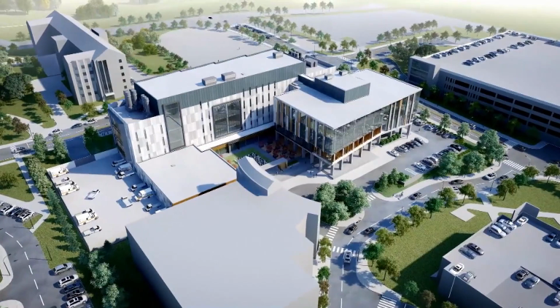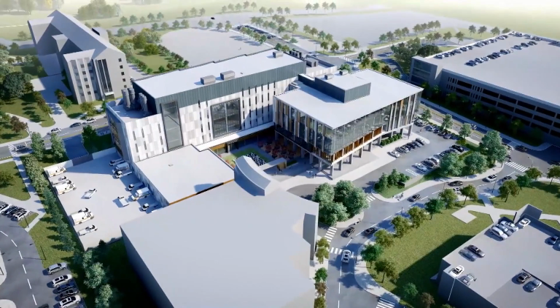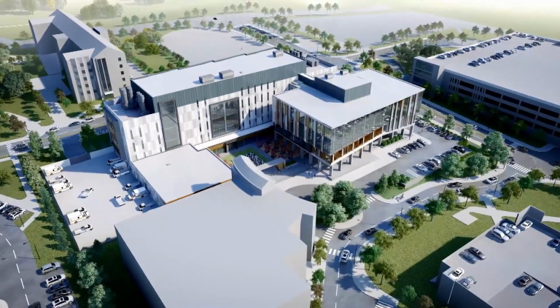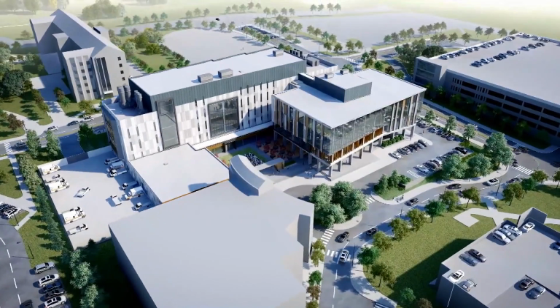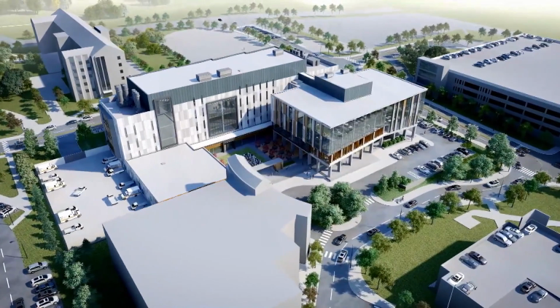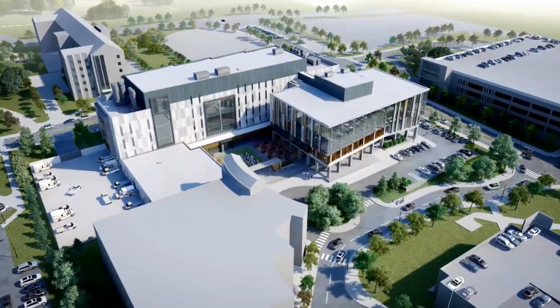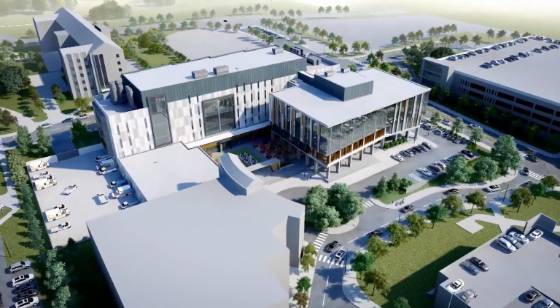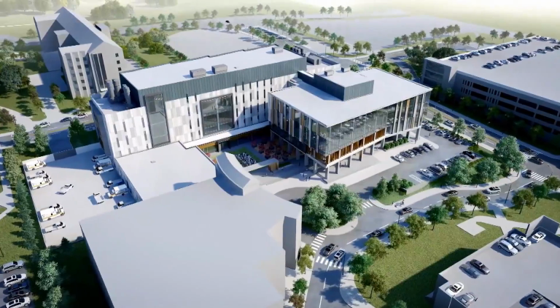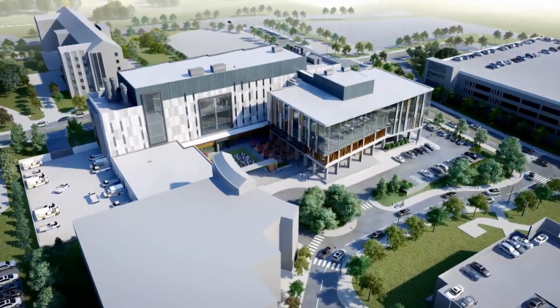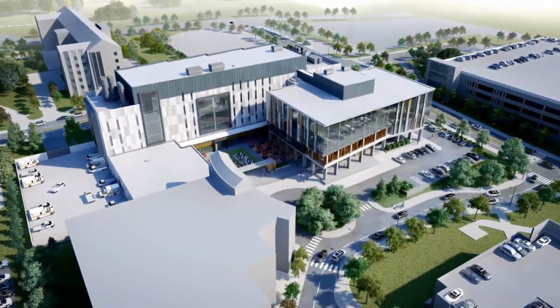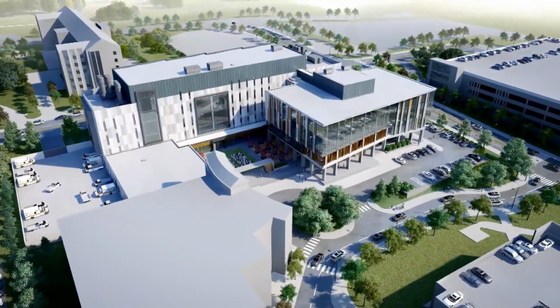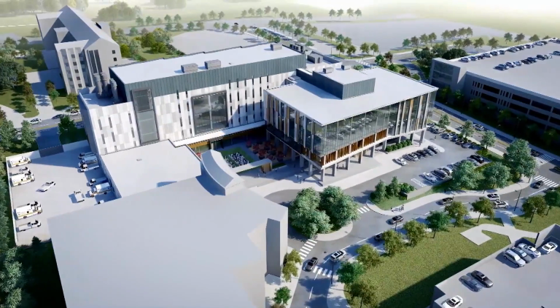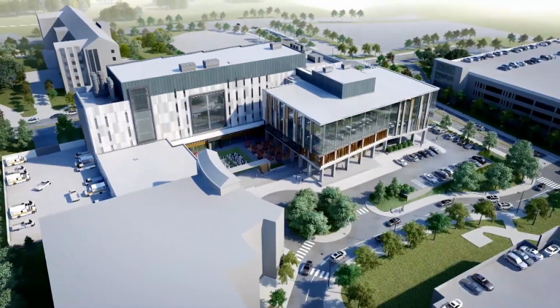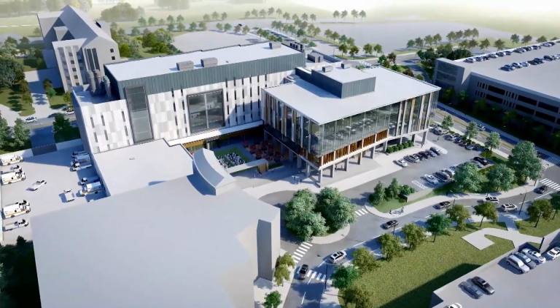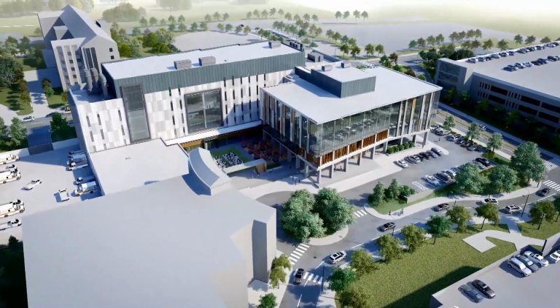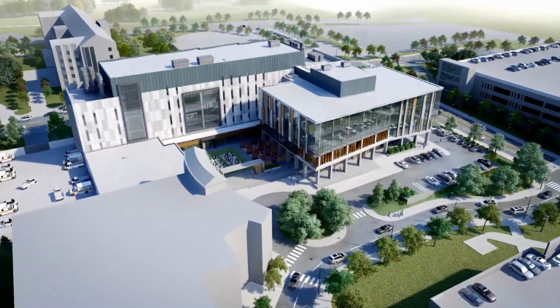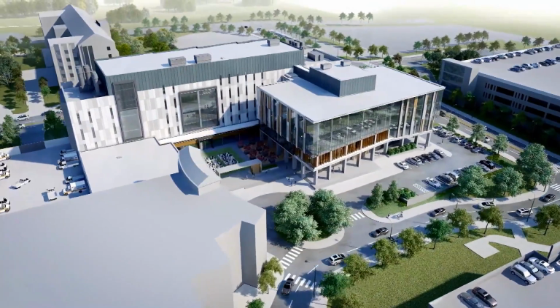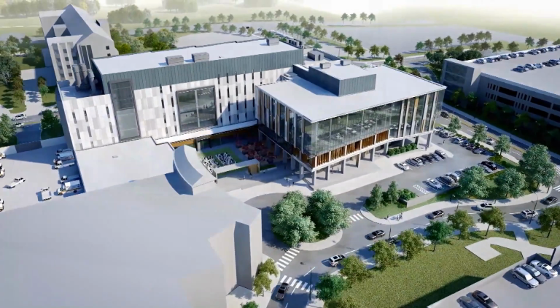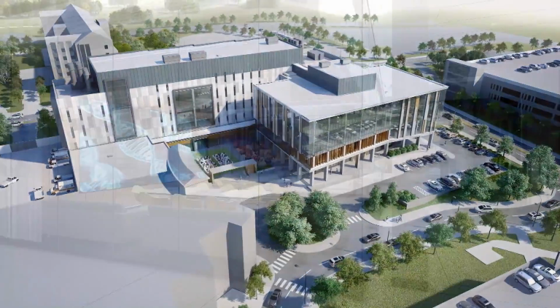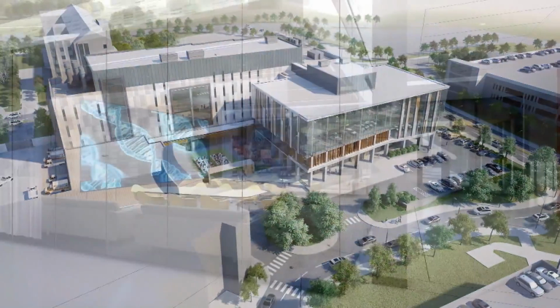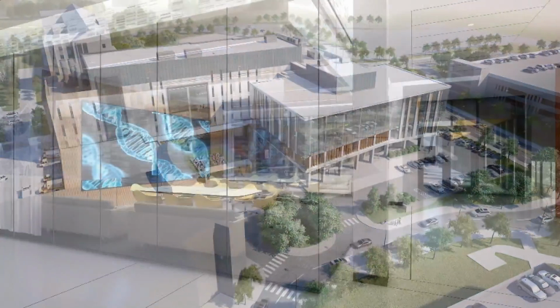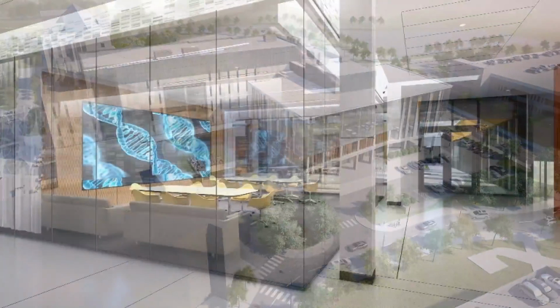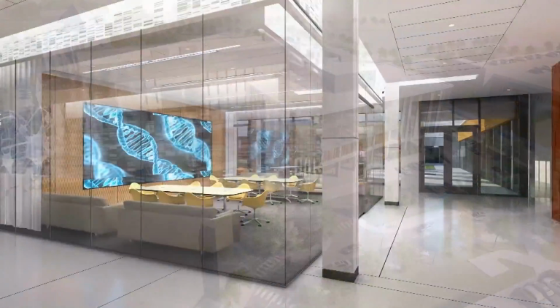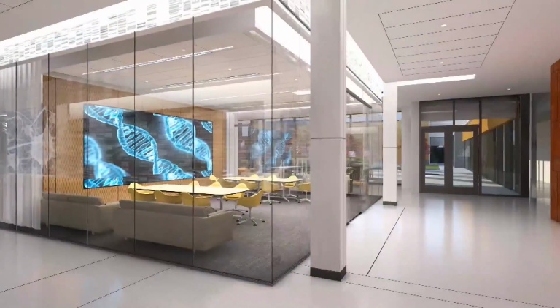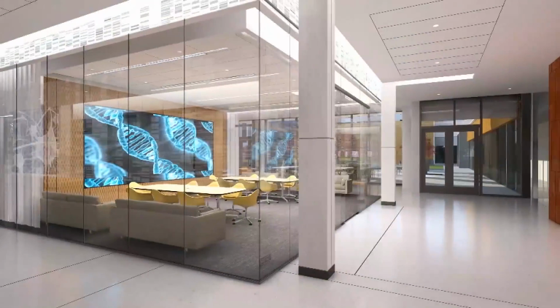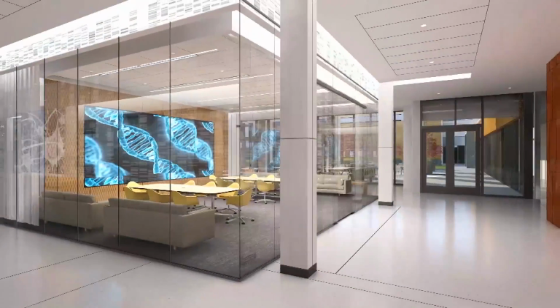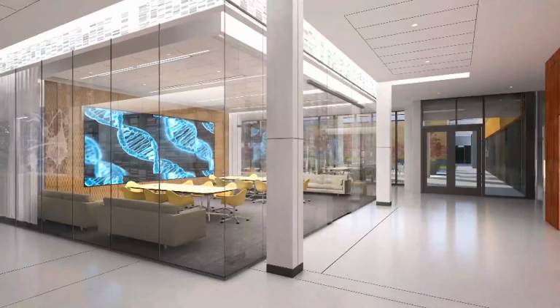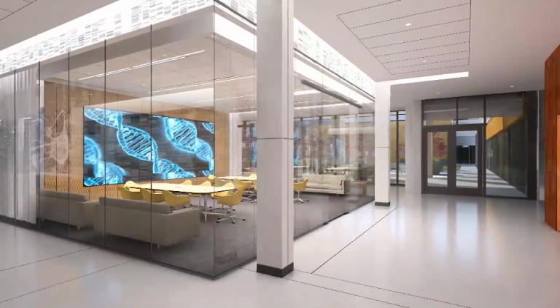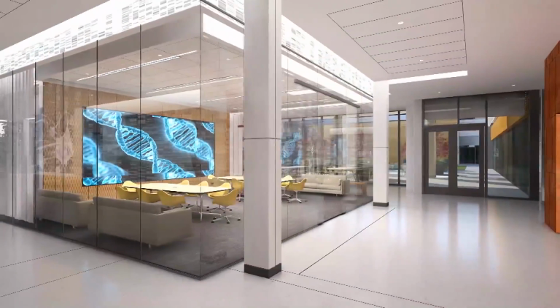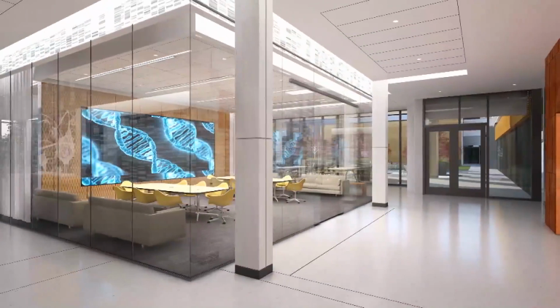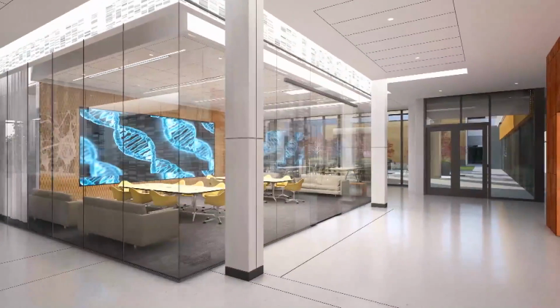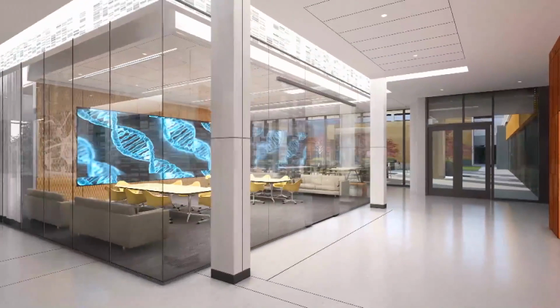The NextGen Precision Health building opens on the MU campus in late October.